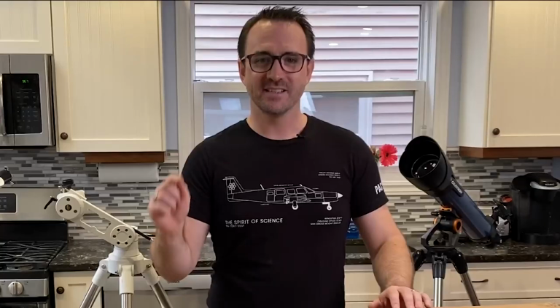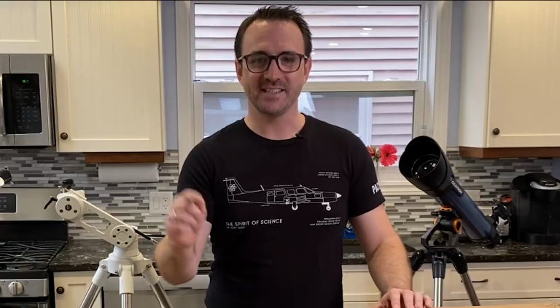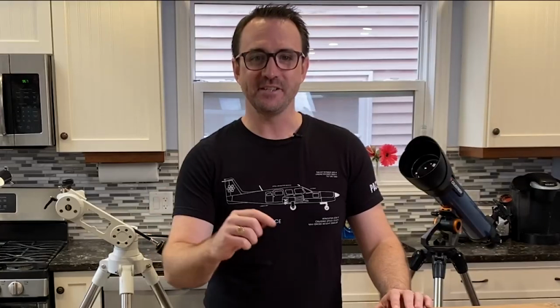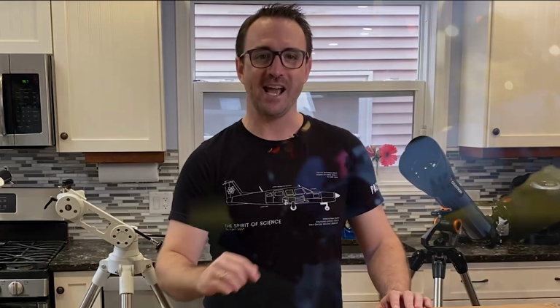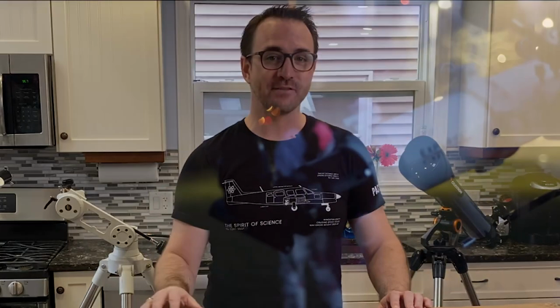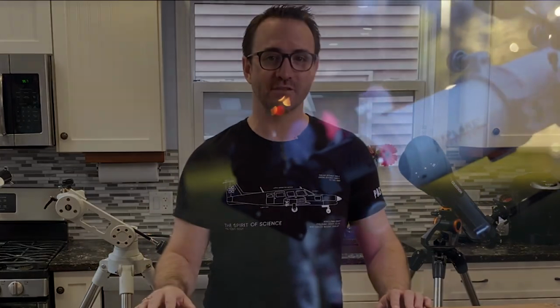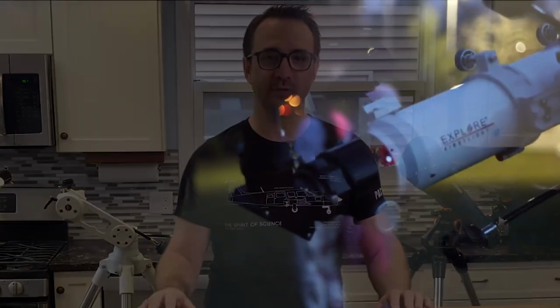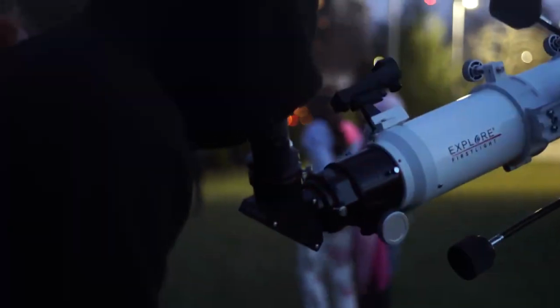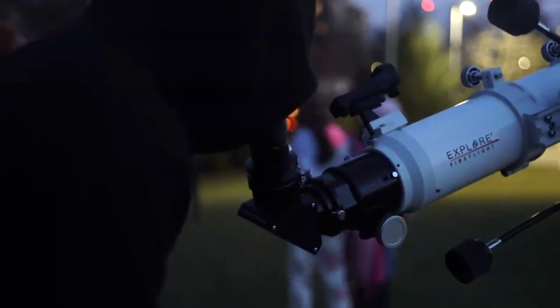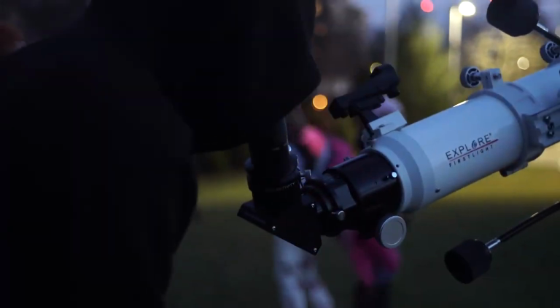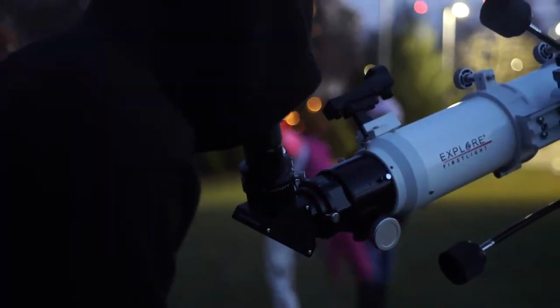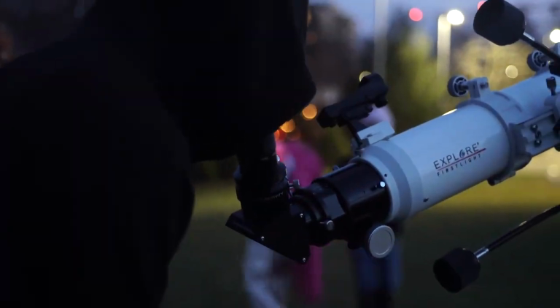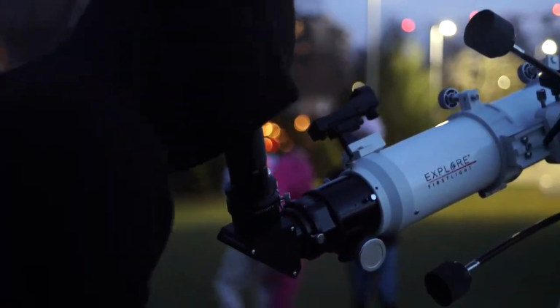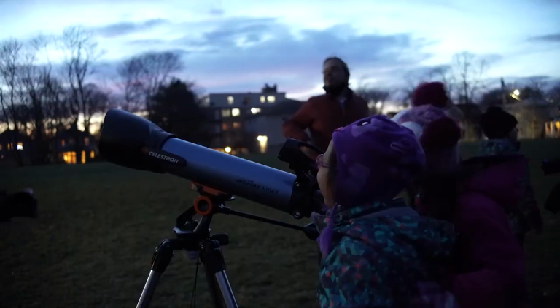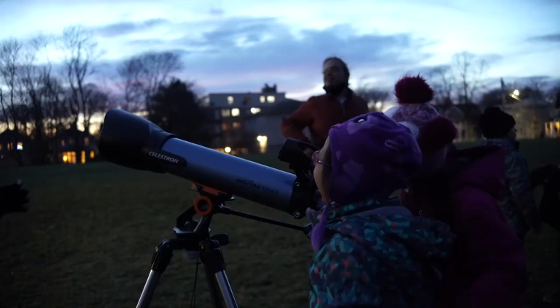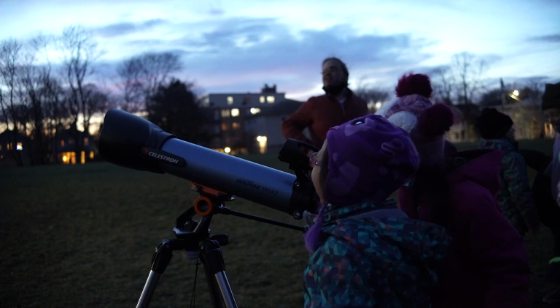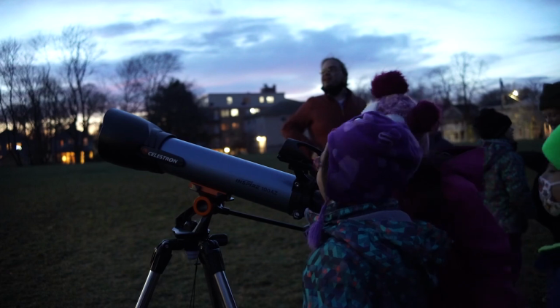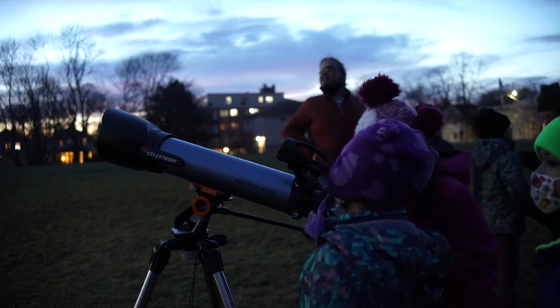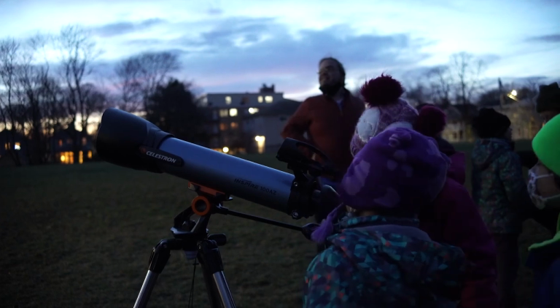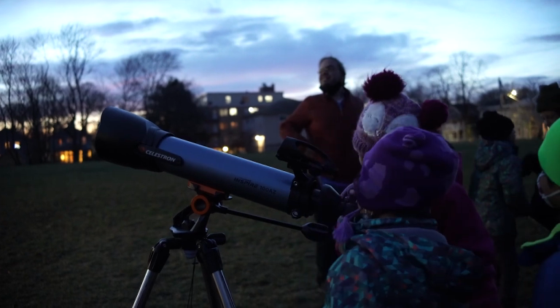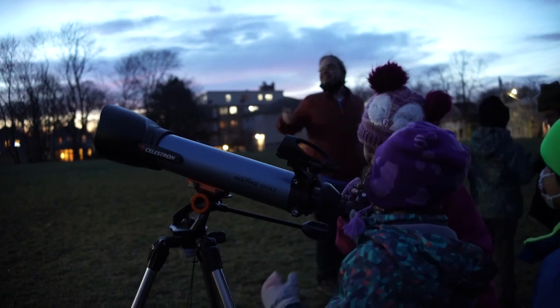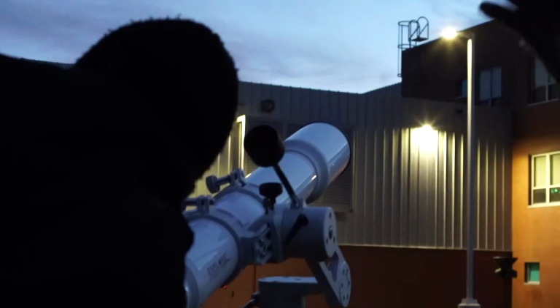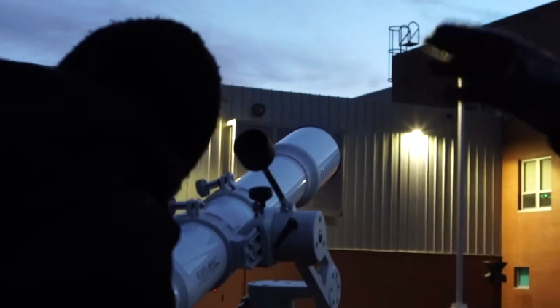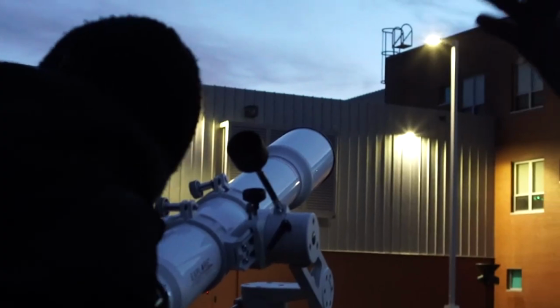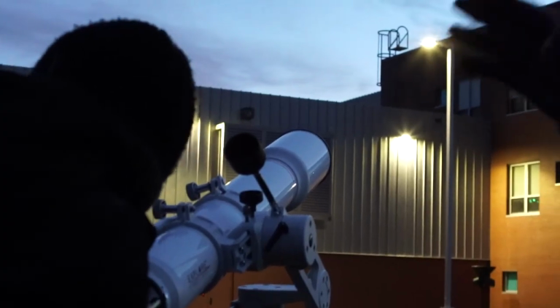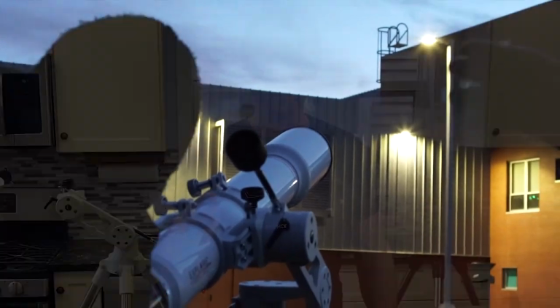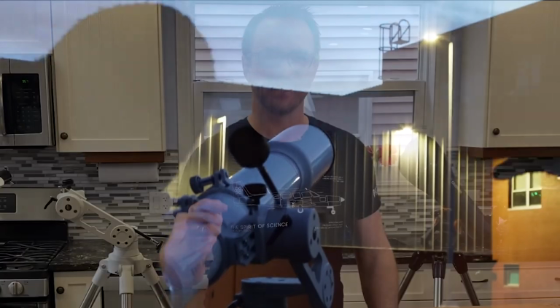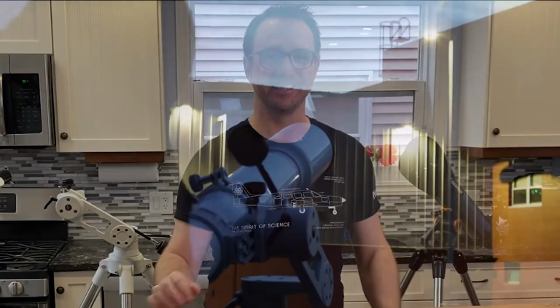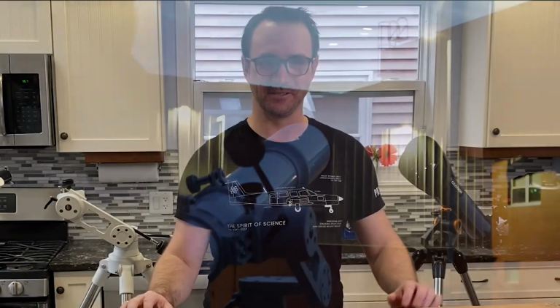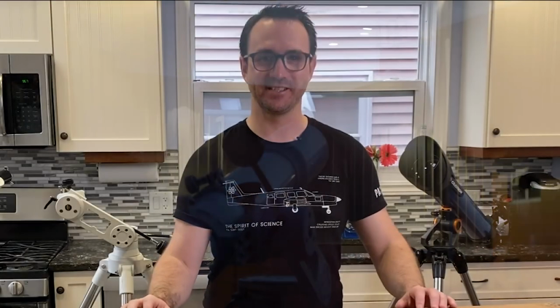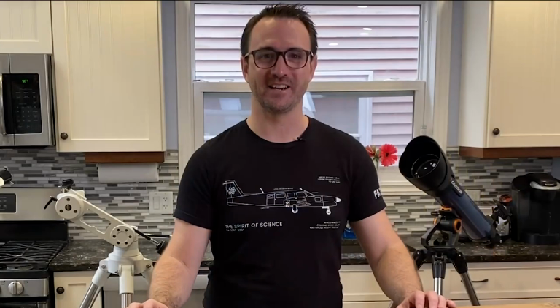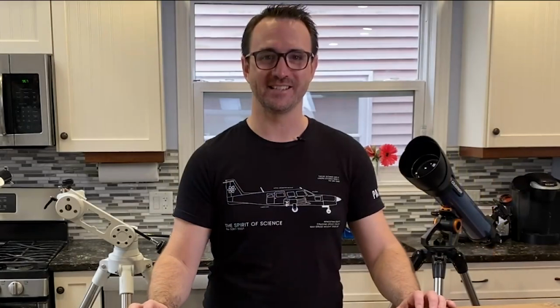Stay tuned after this review where we'll take these telescopes to a nearby park and put them to the test. This is Learn to Stargaze.